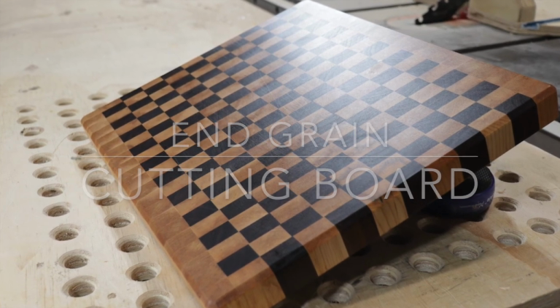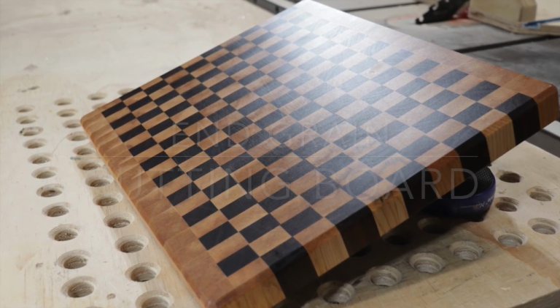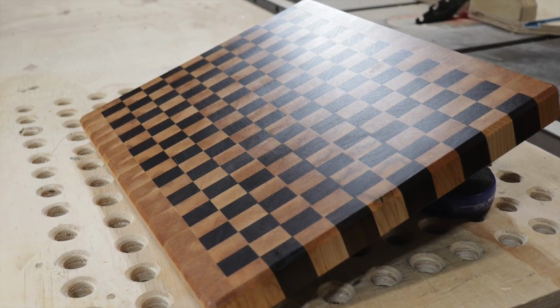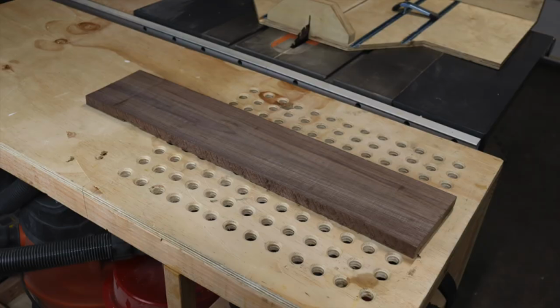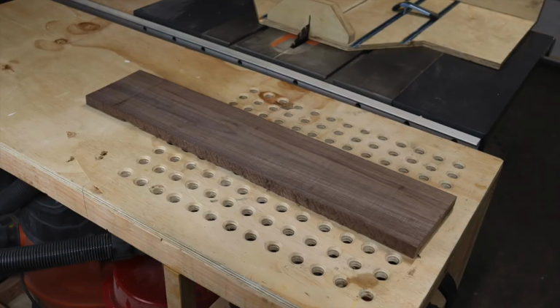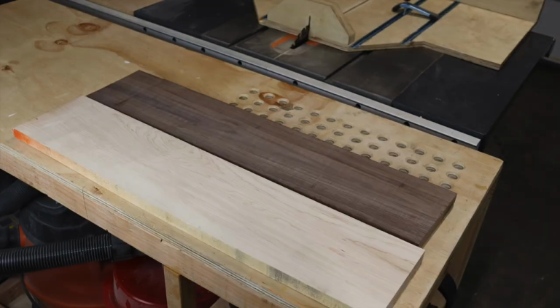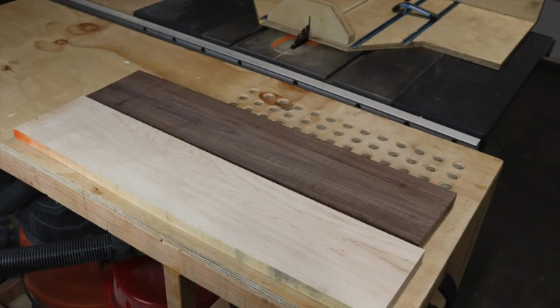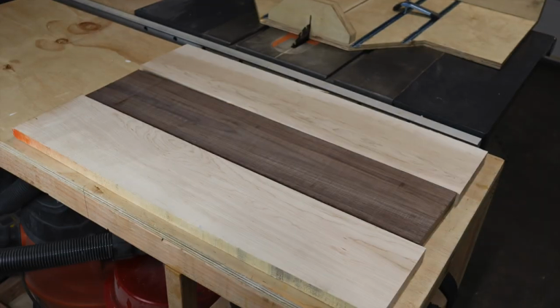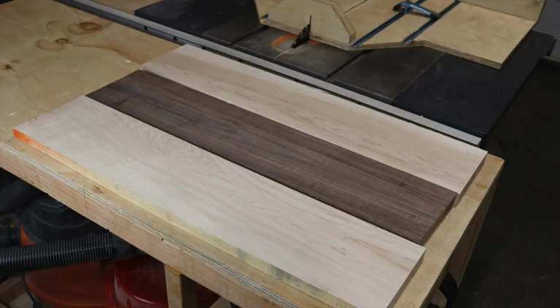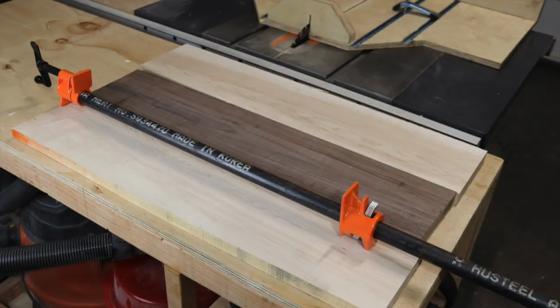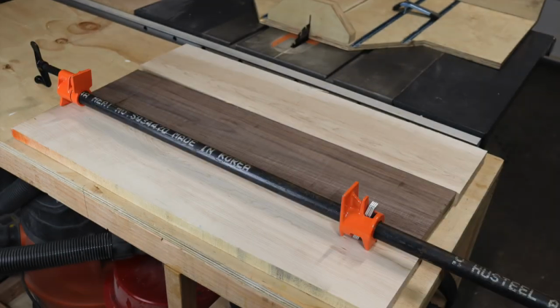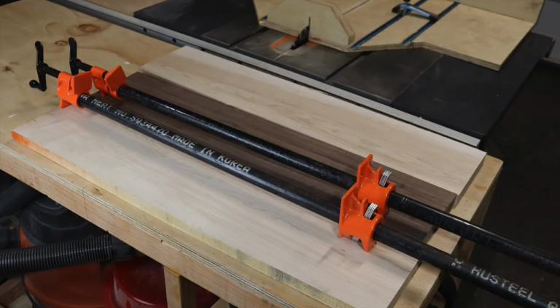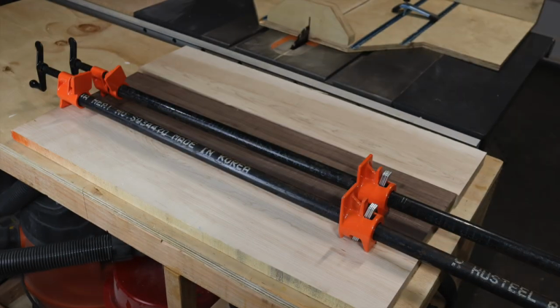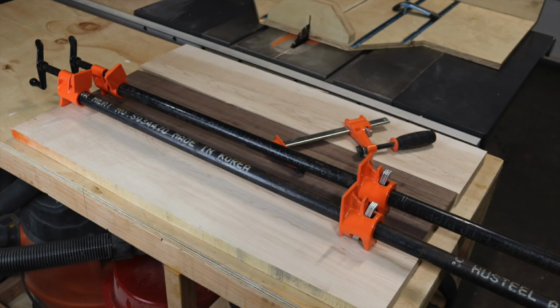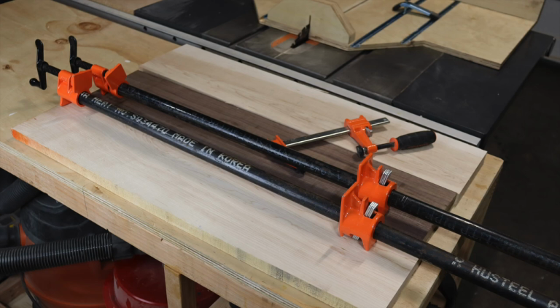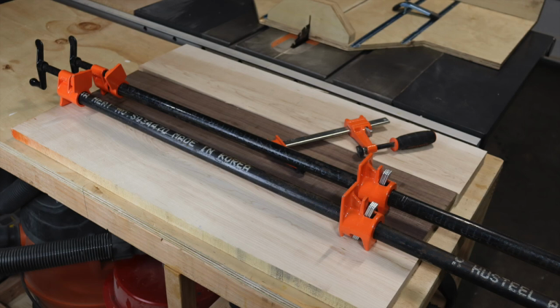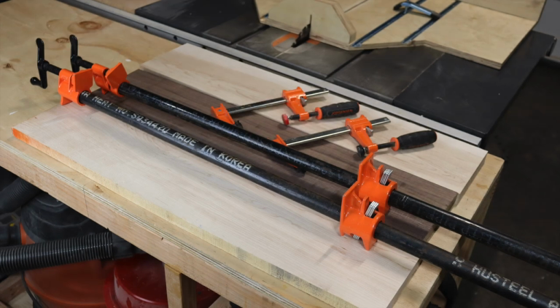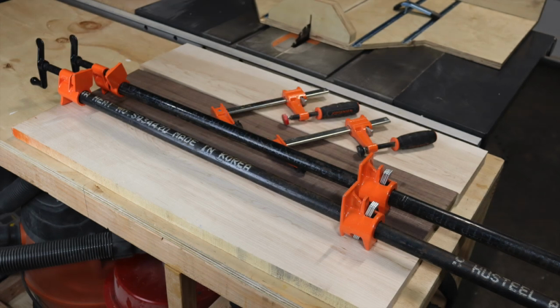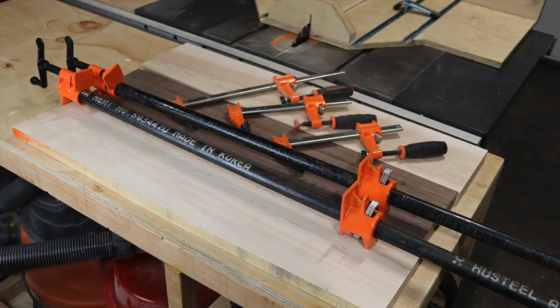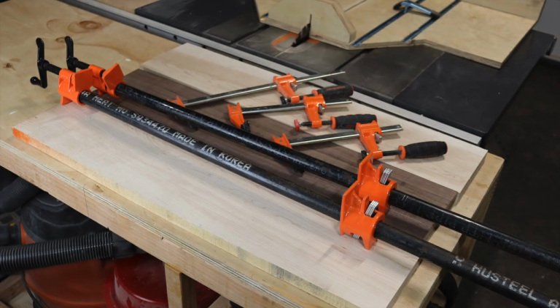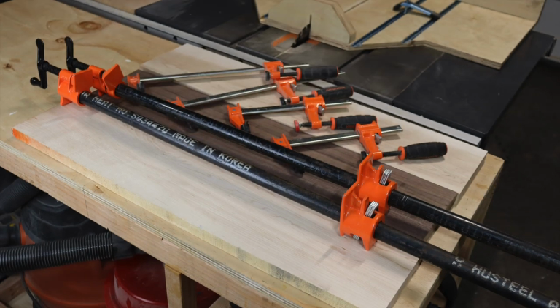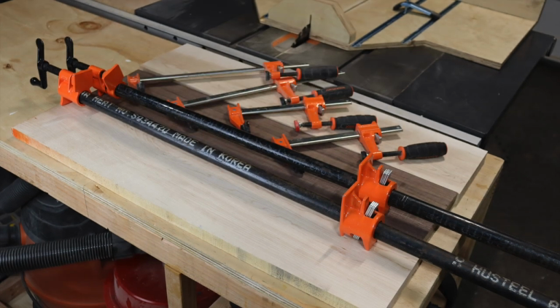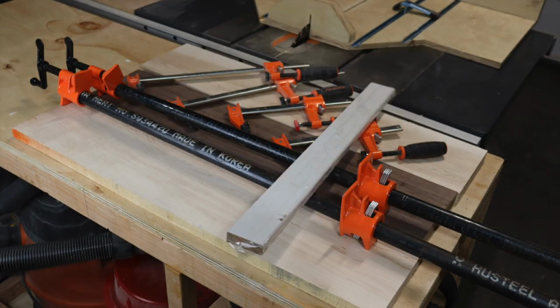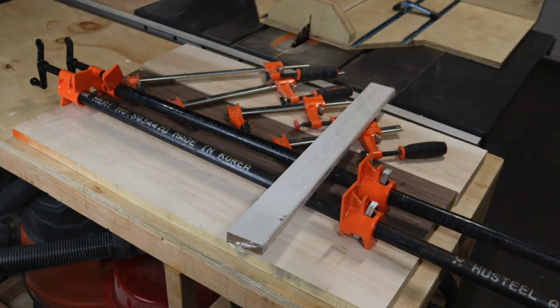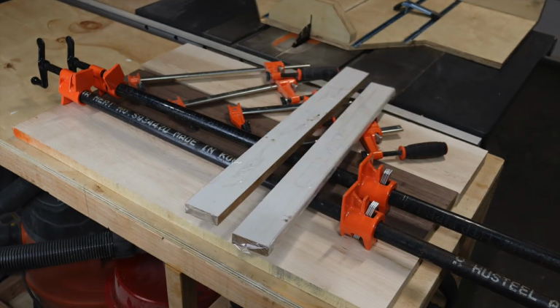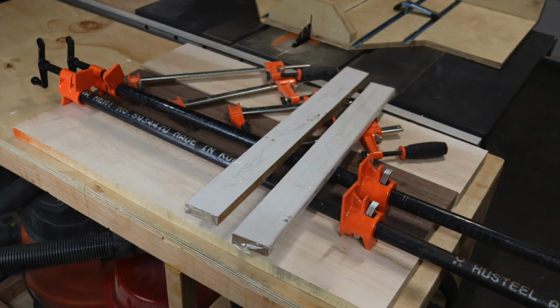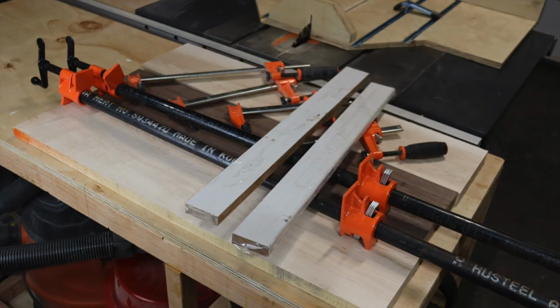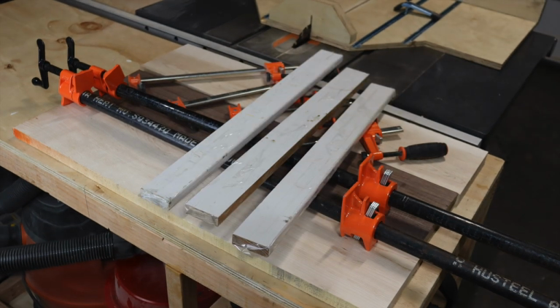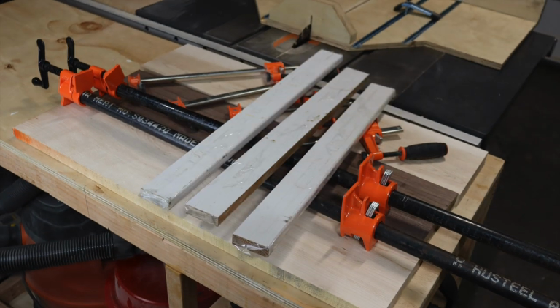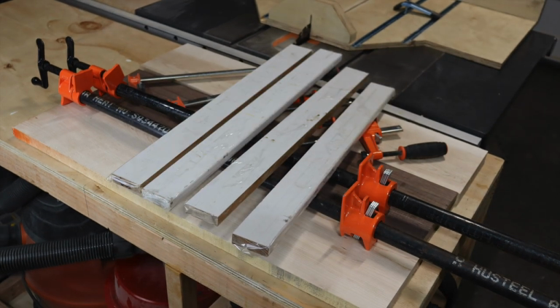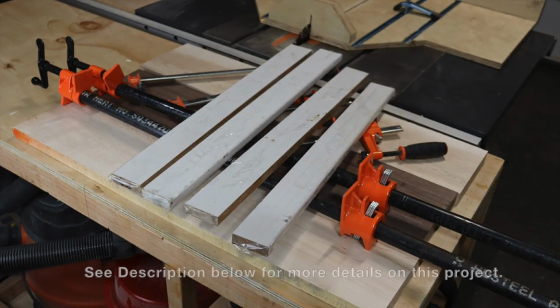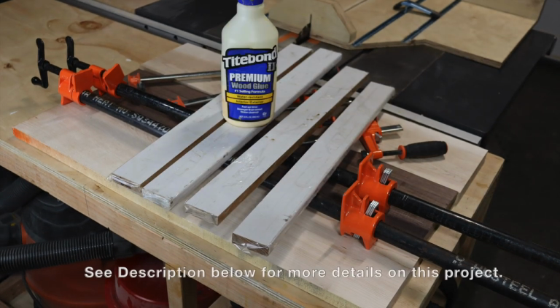Hey, thanks for stopping by. Check out the description below for more details on how to build this cutting board.